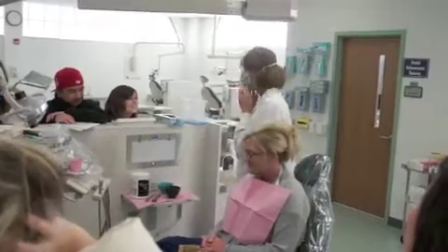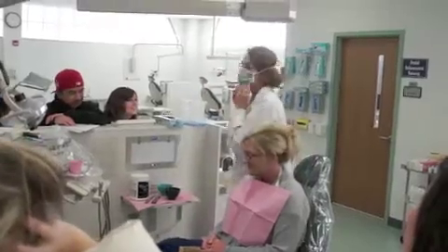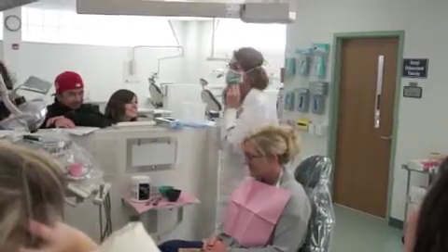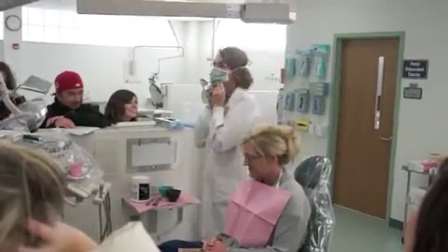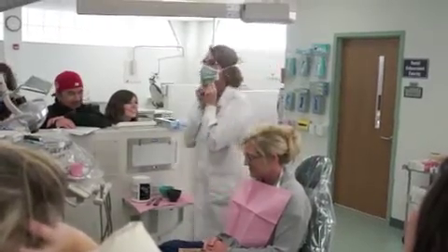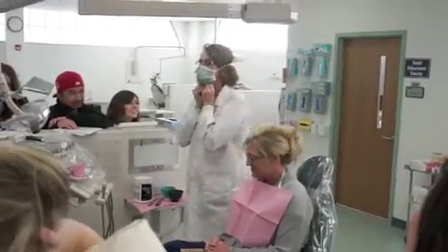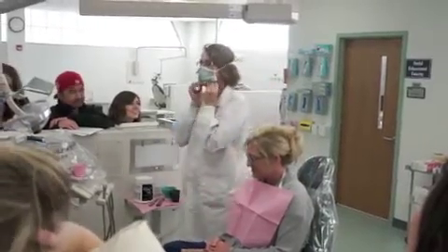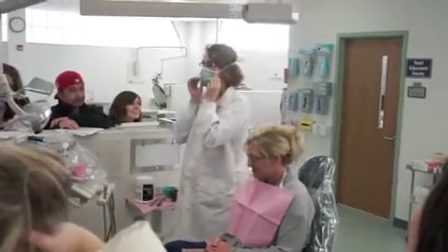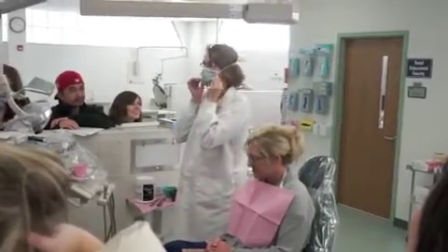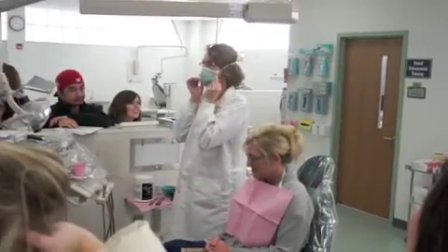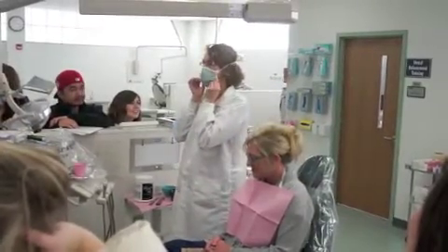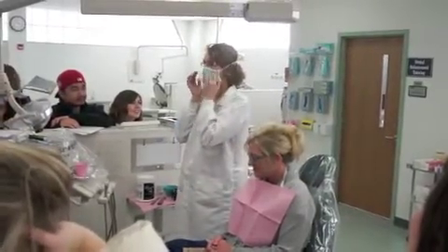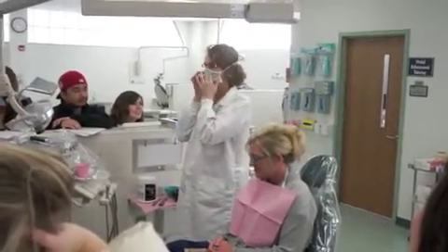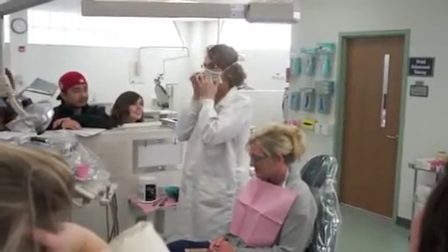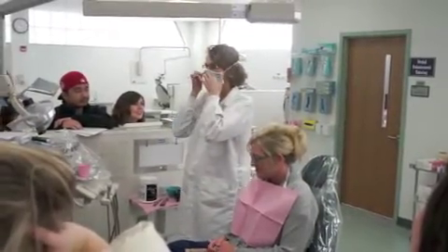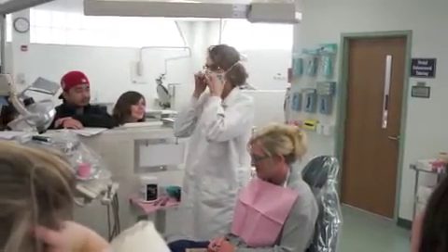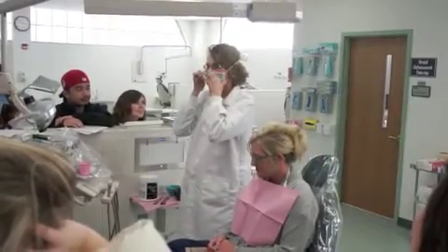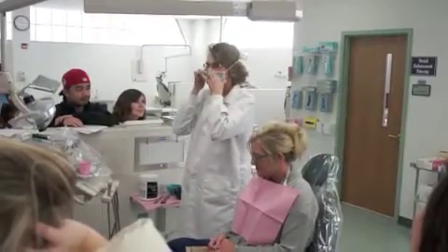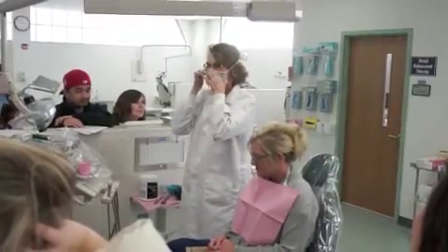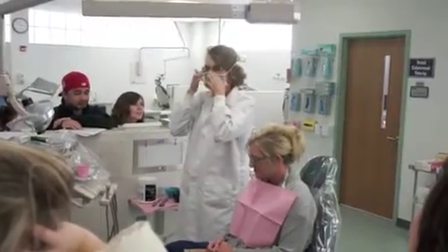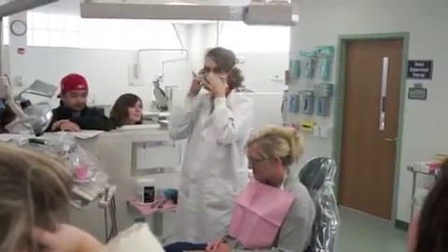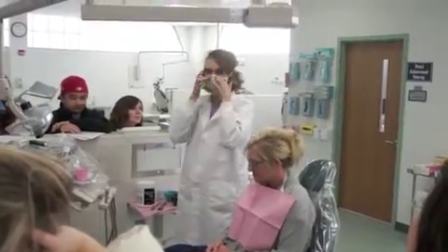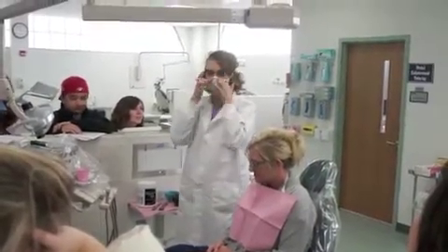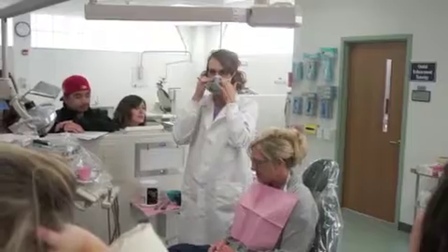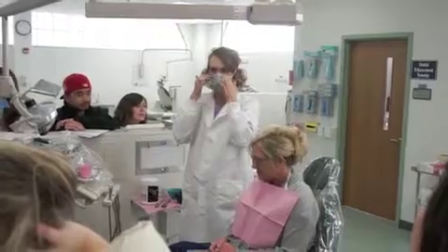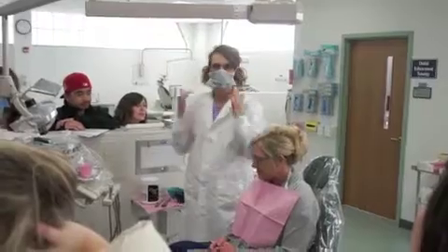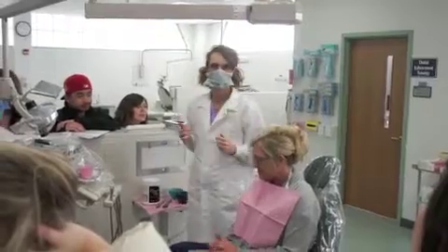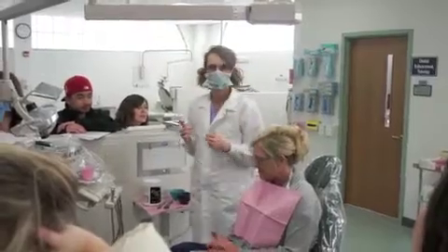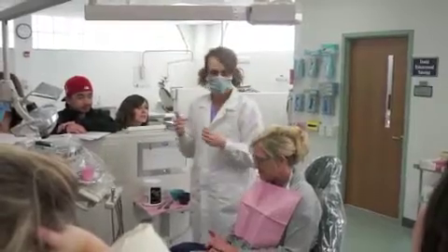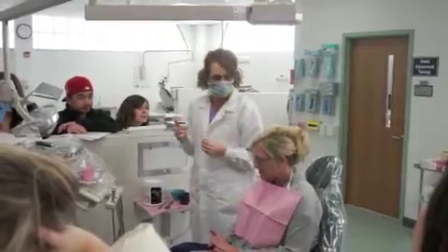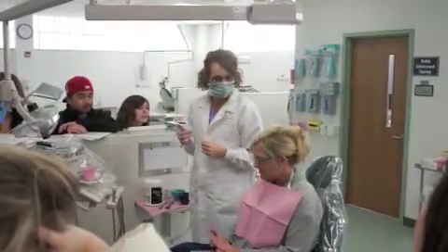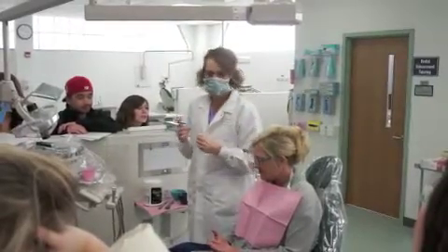This is the mask you want. Make sure it's tight around your nose.